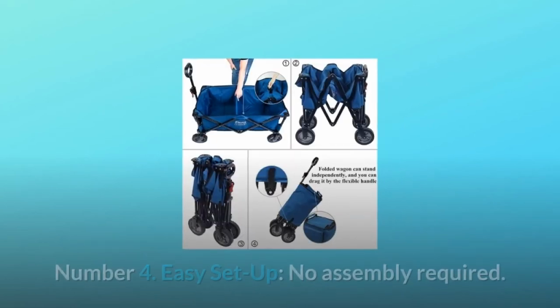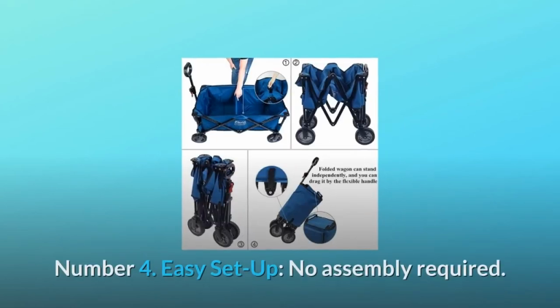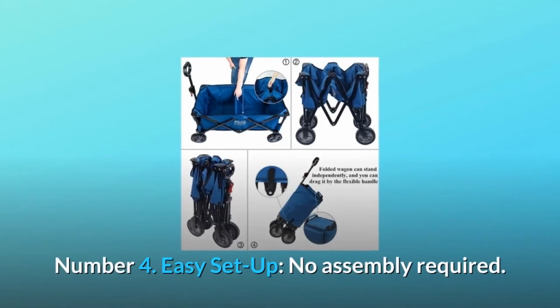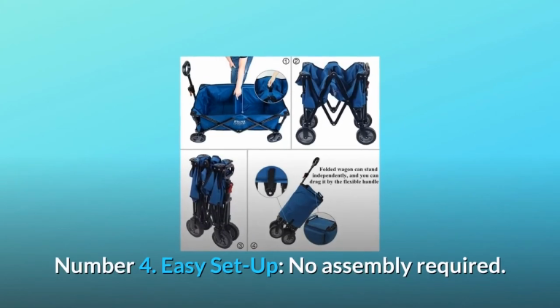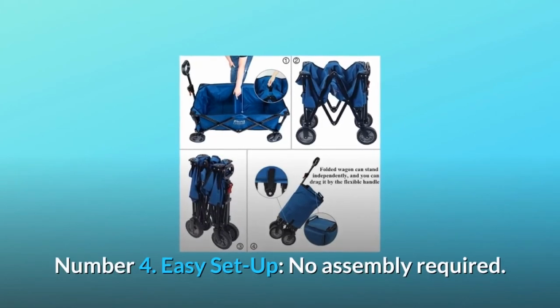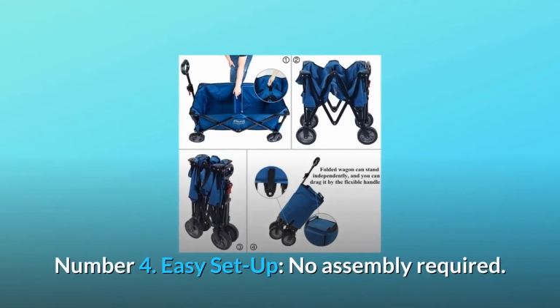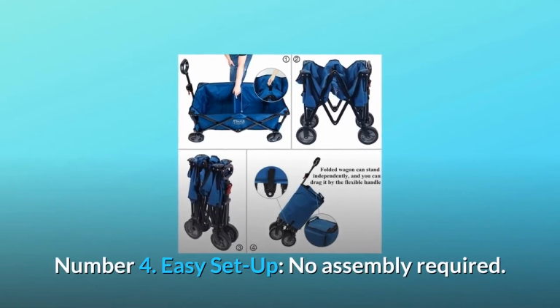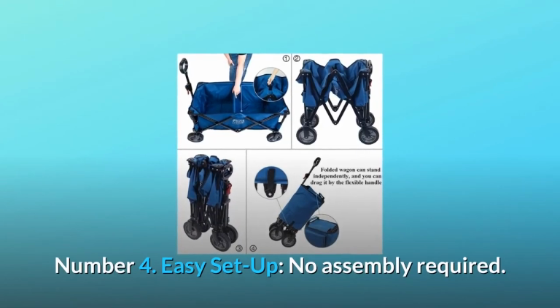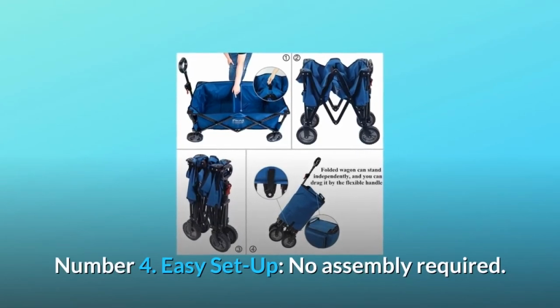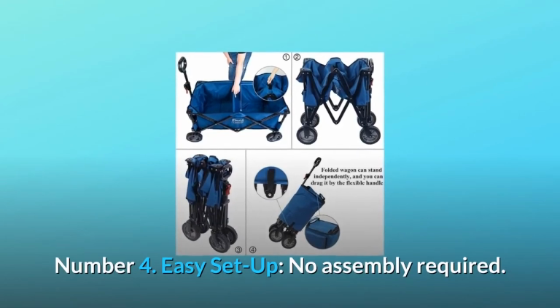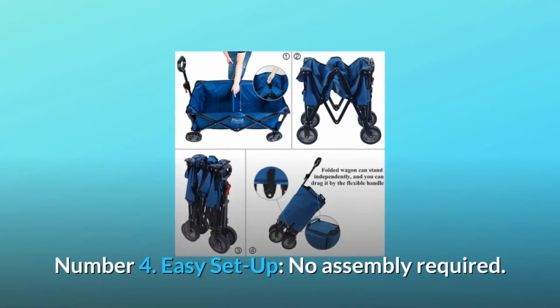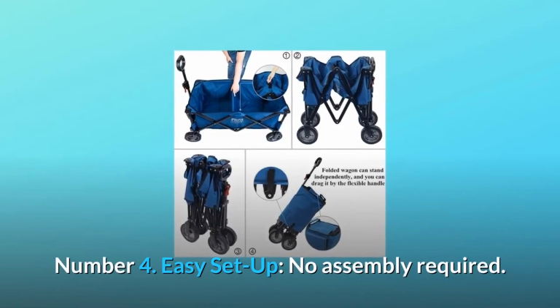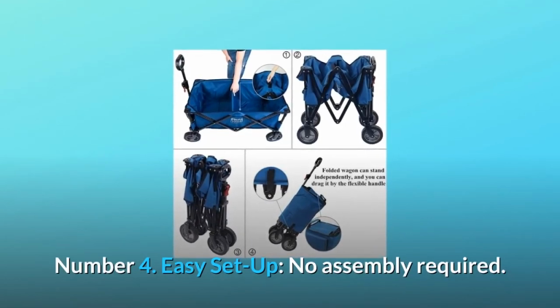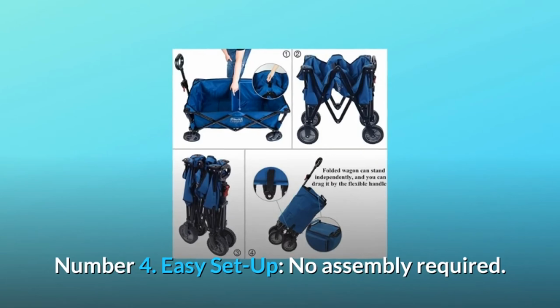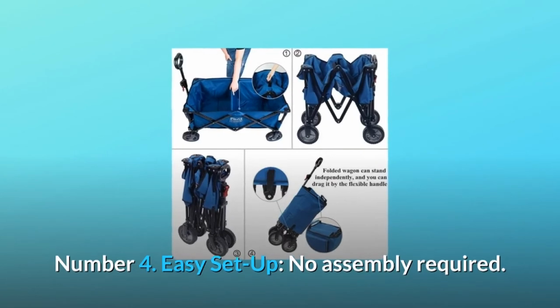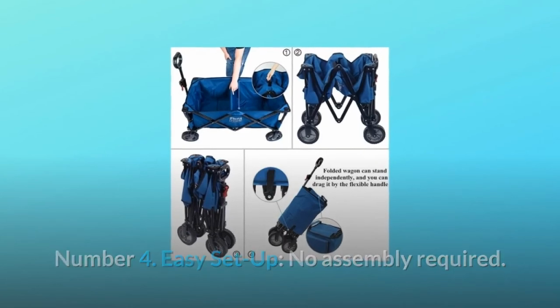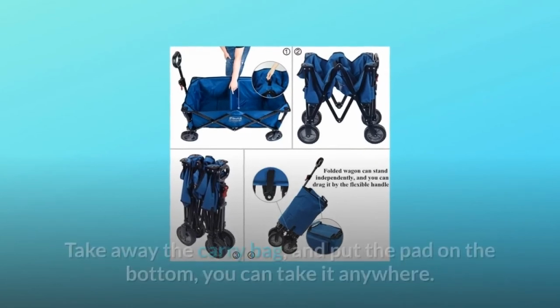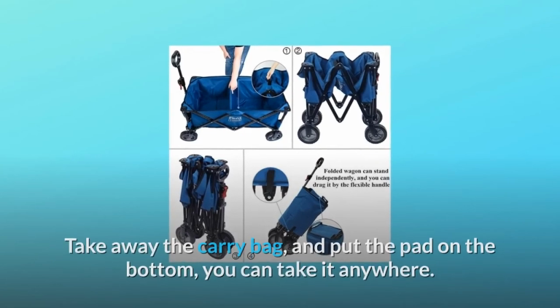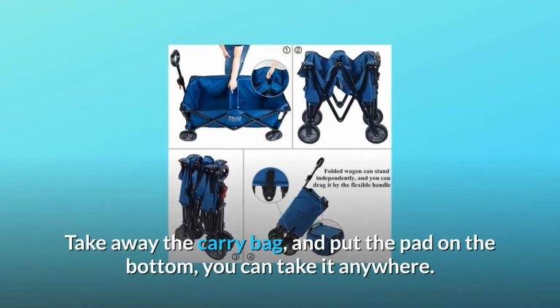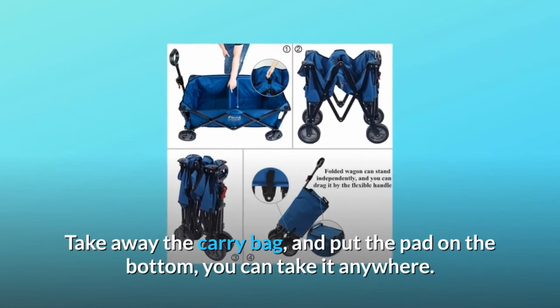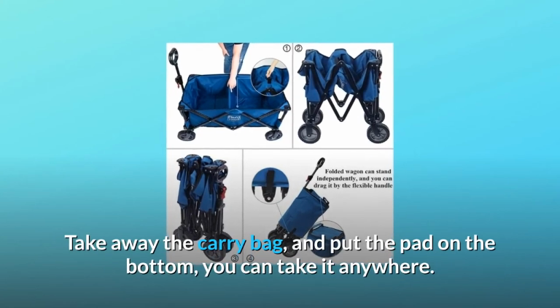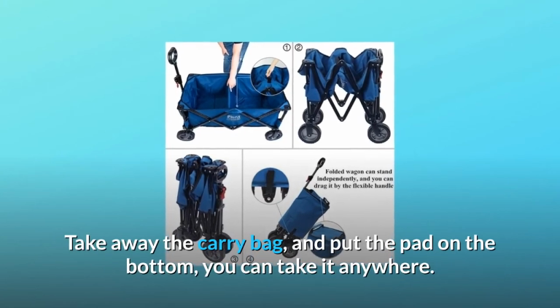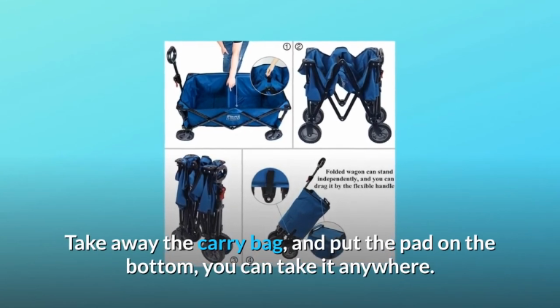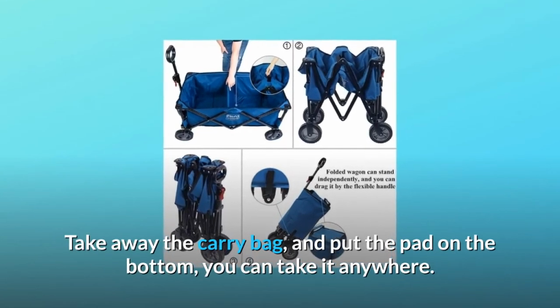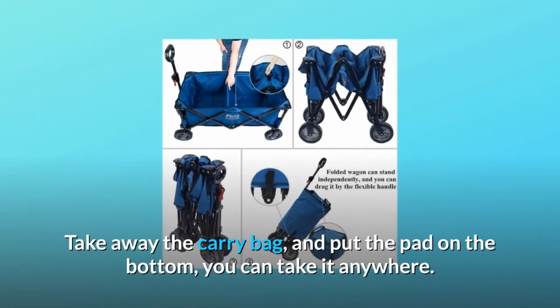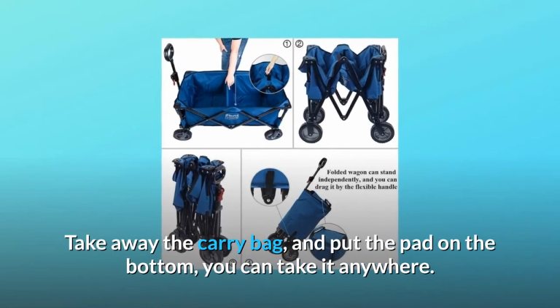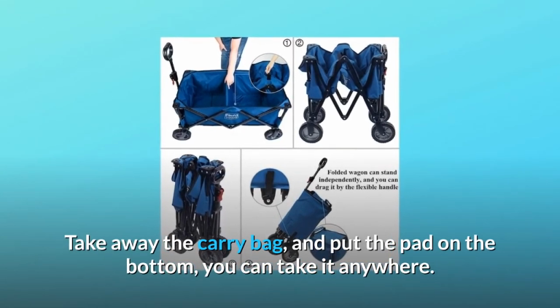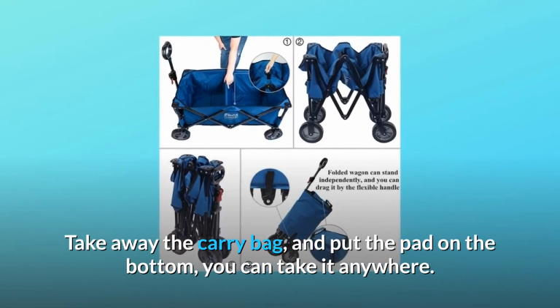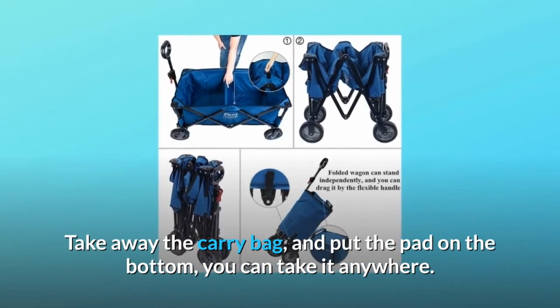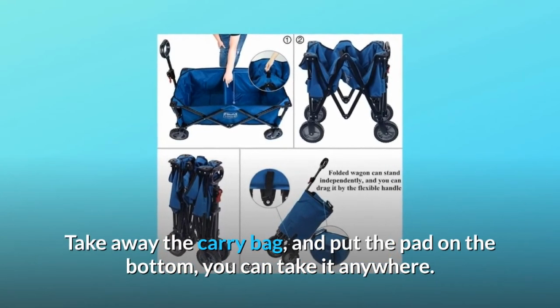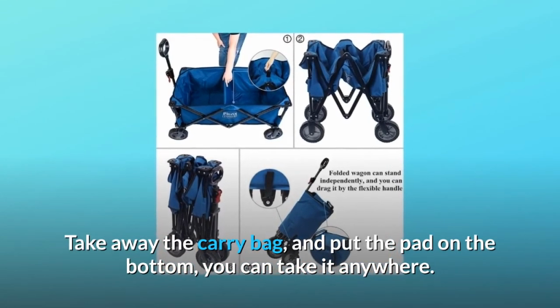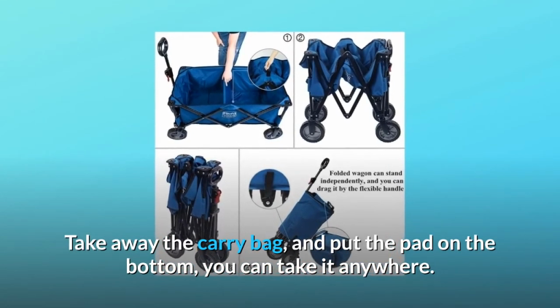Number 4: Easy setup — no assembly required. Just take it out of the carry bag, put the pad on the bottom, and you can take it anywhere.